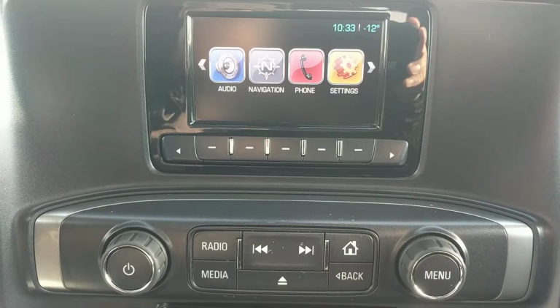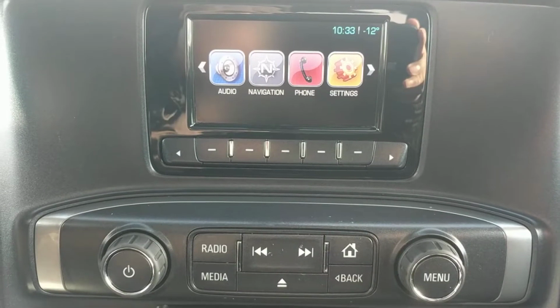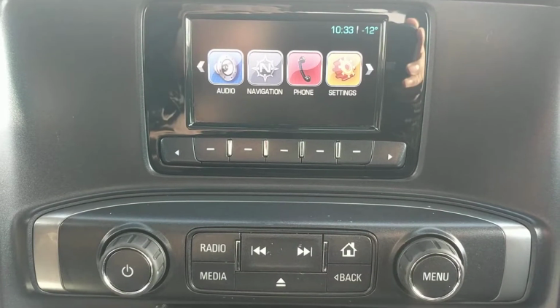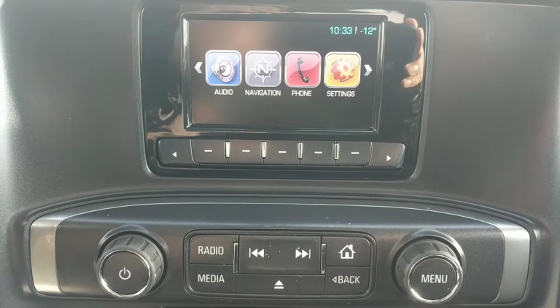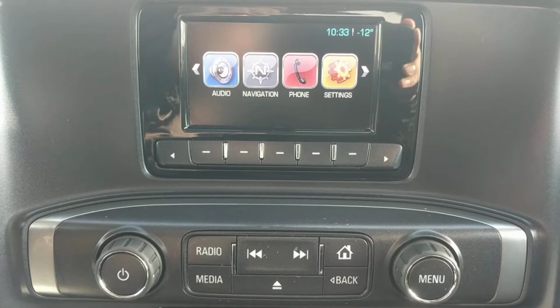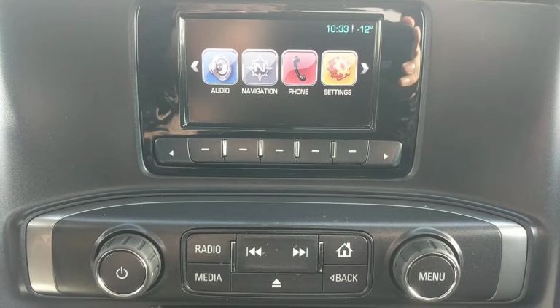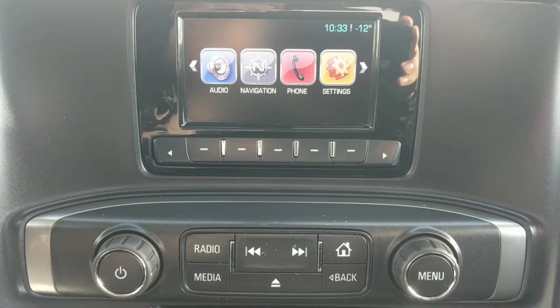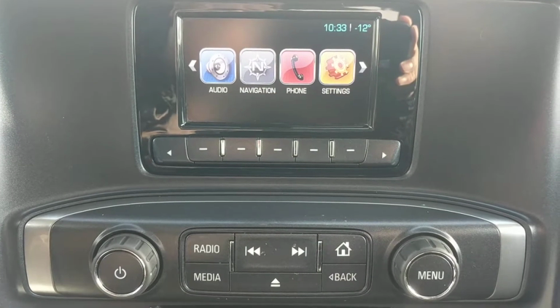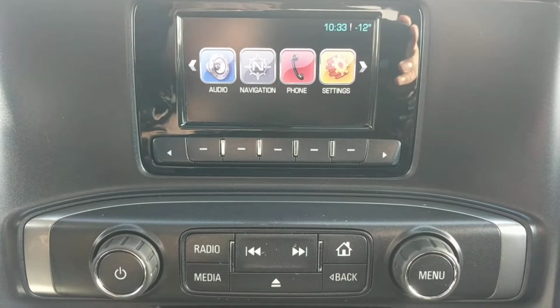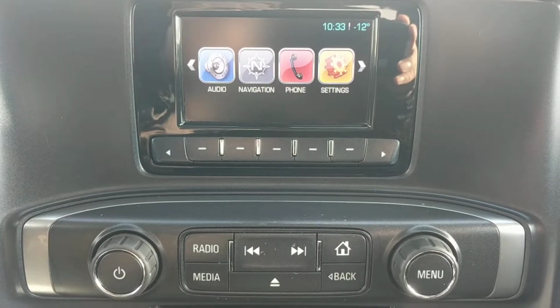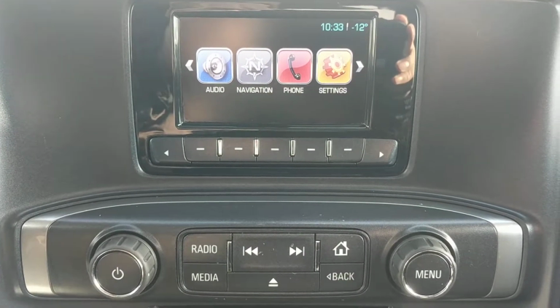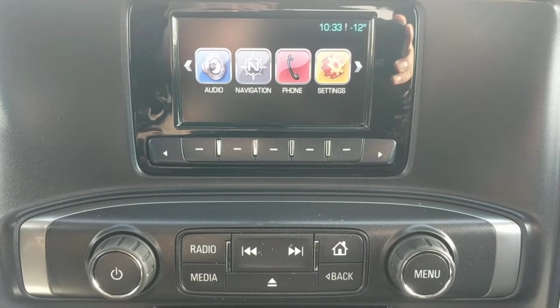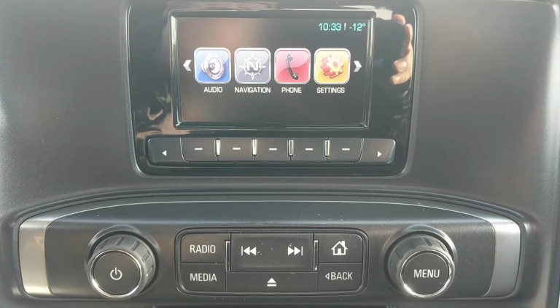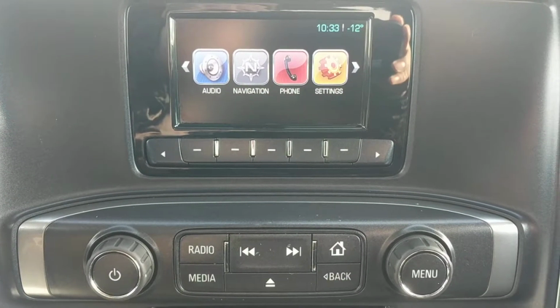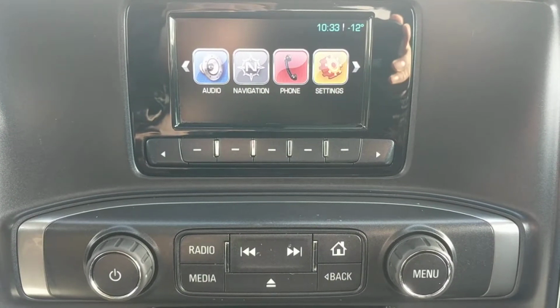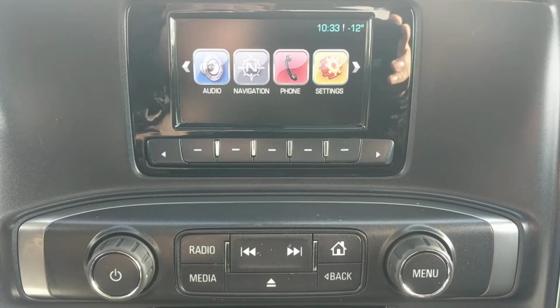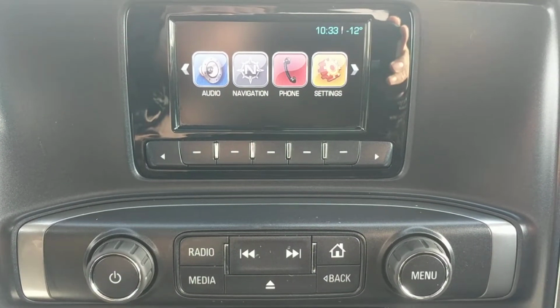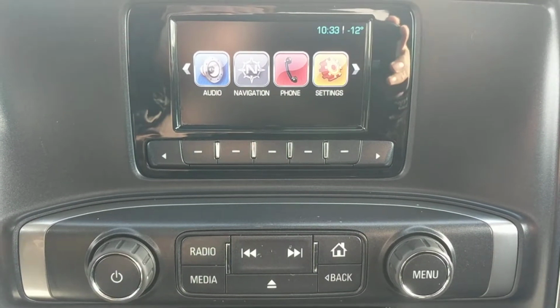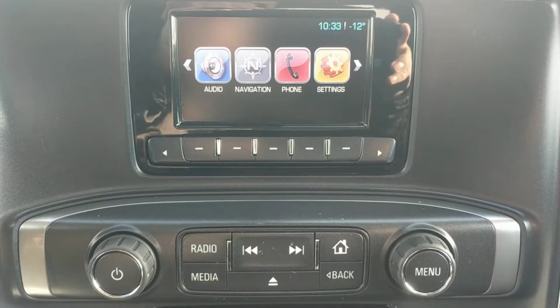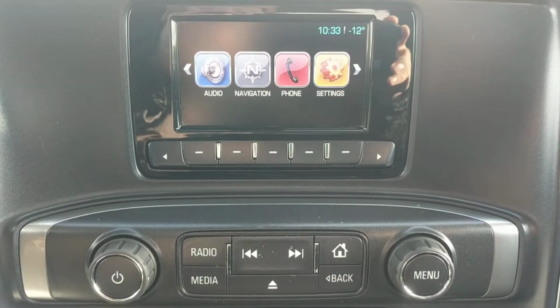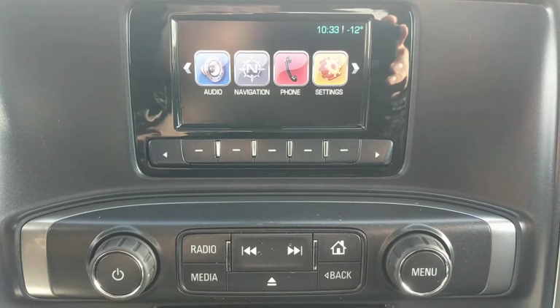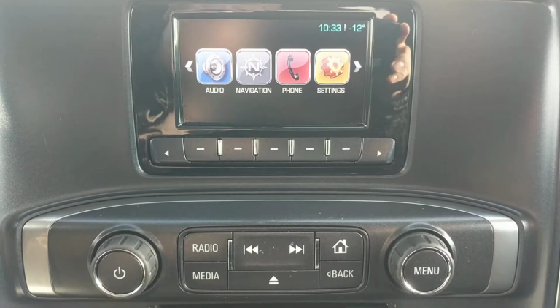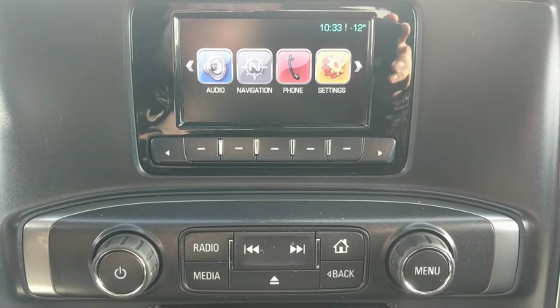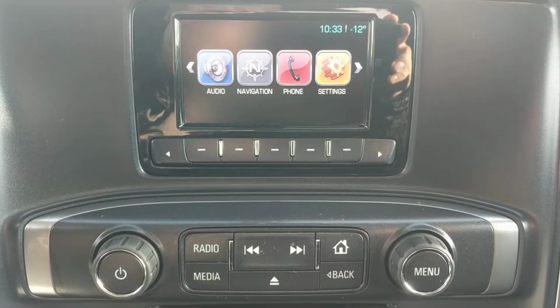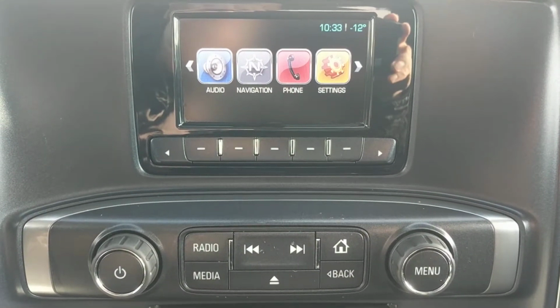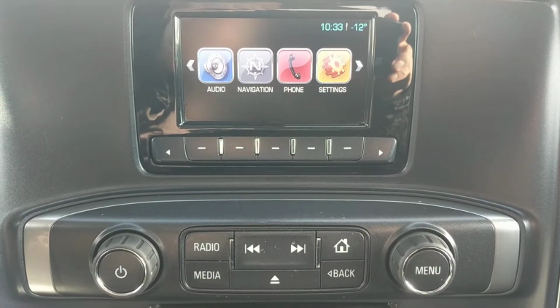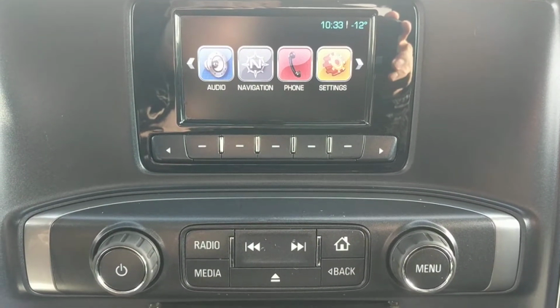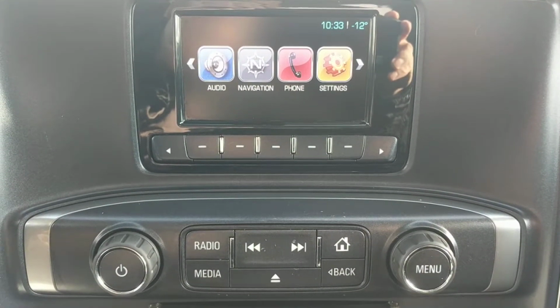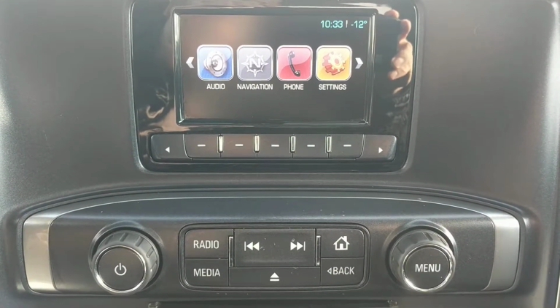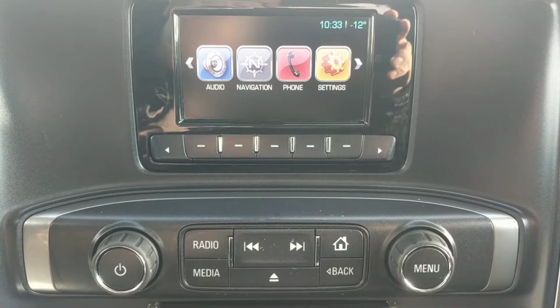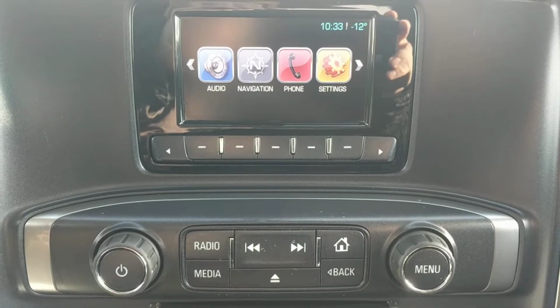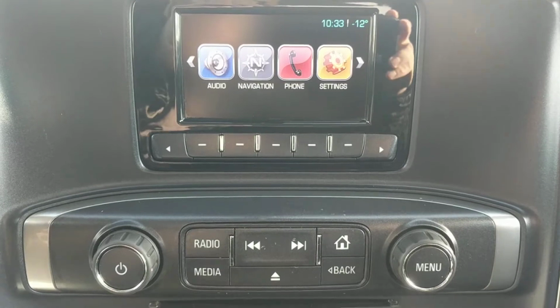The radio has AM, FM, XM, CD as well as auxiliary inputs and Bluetooth audio.